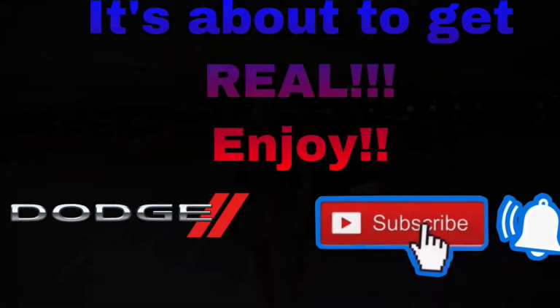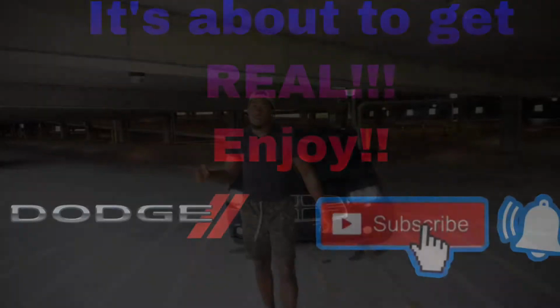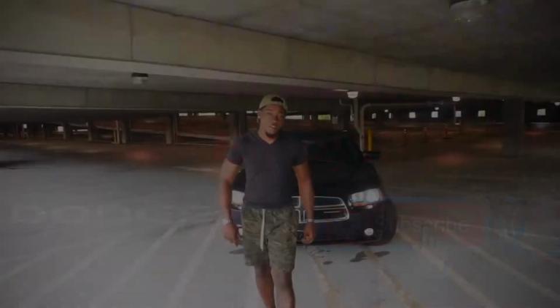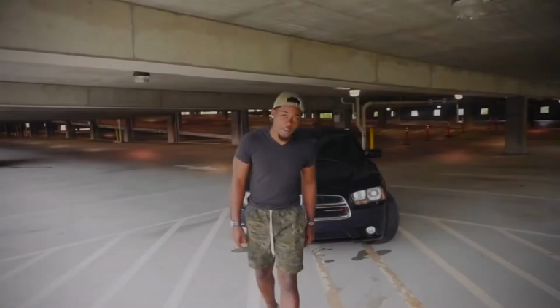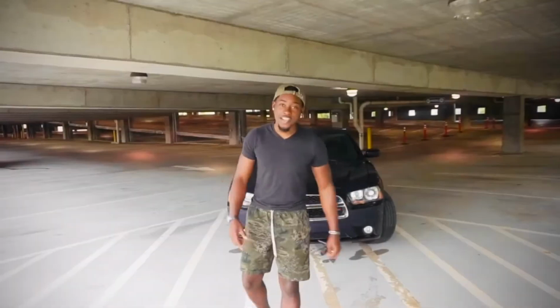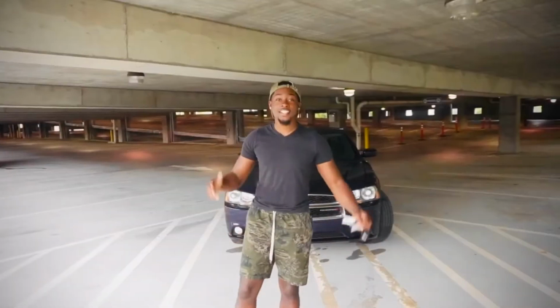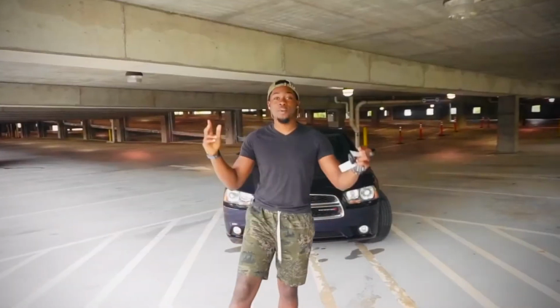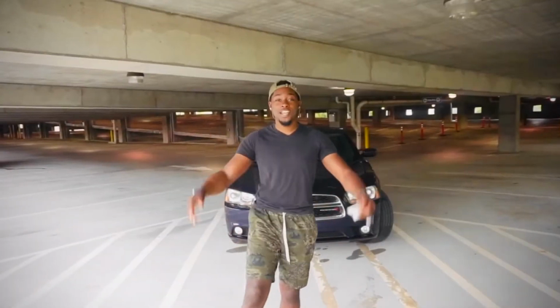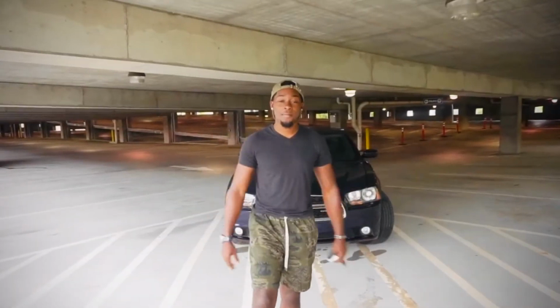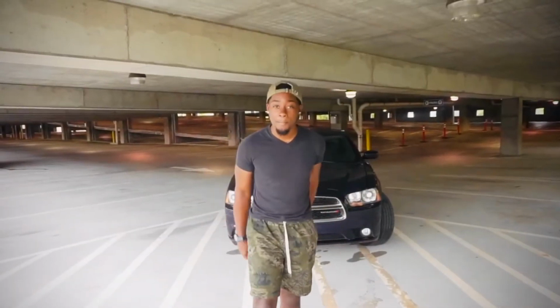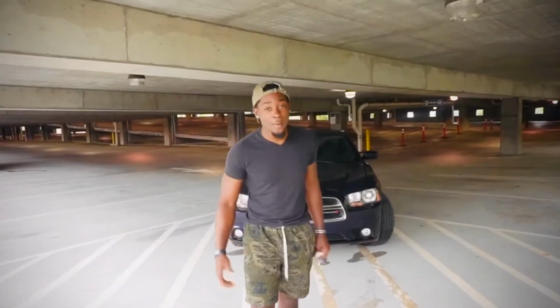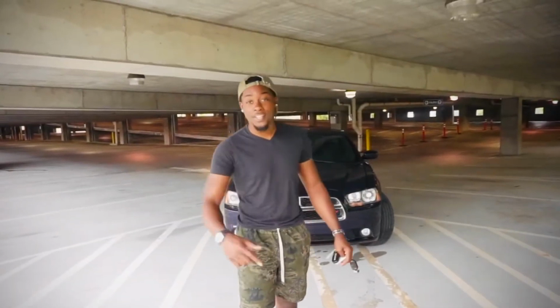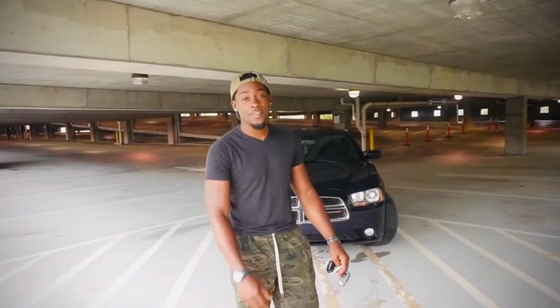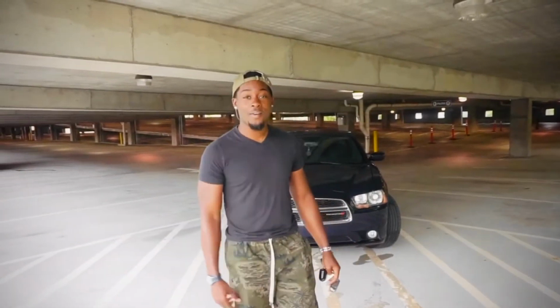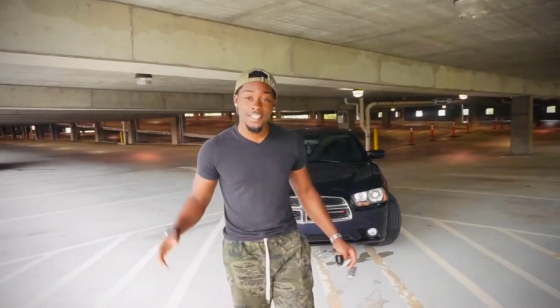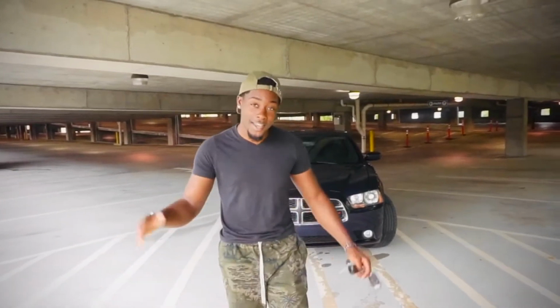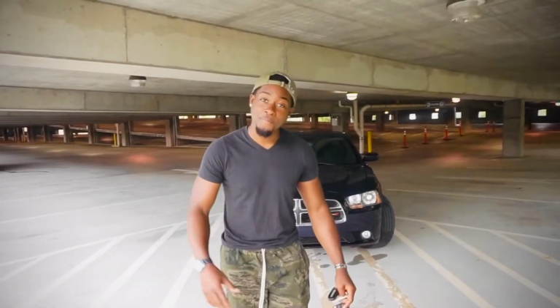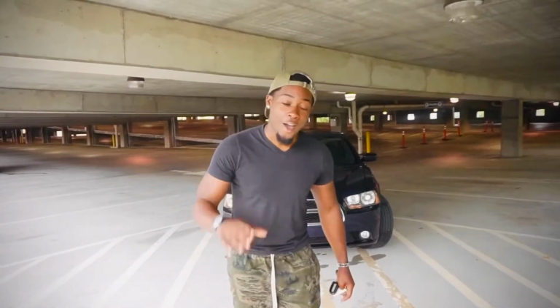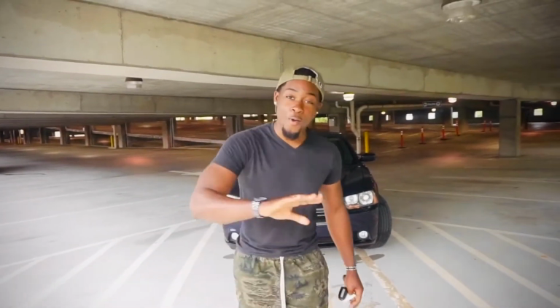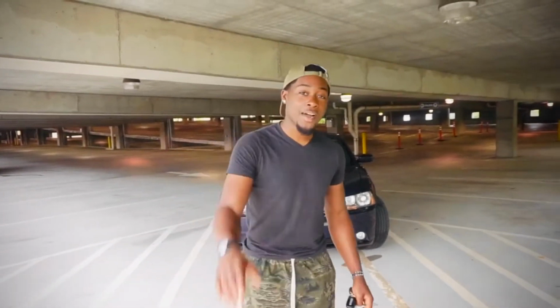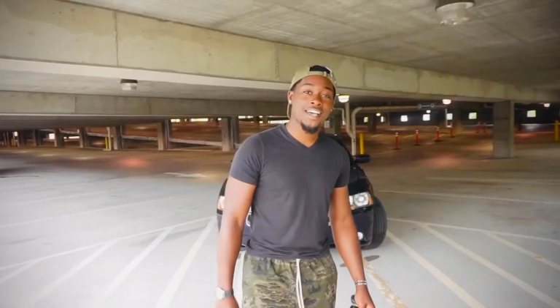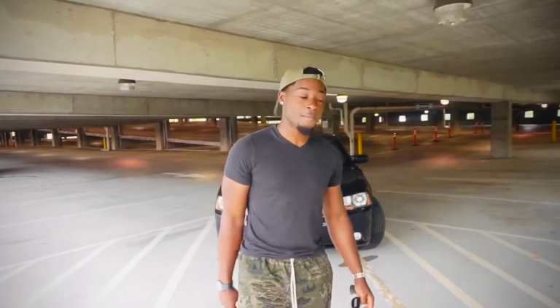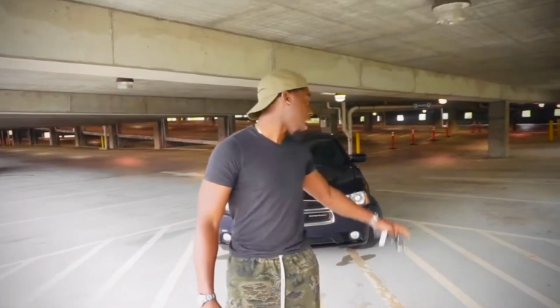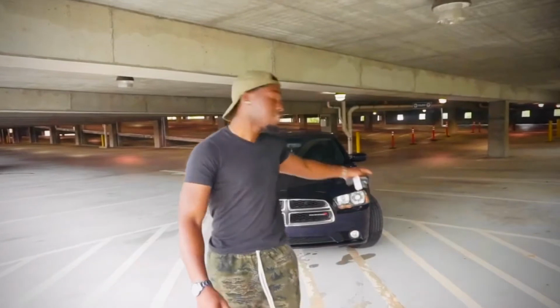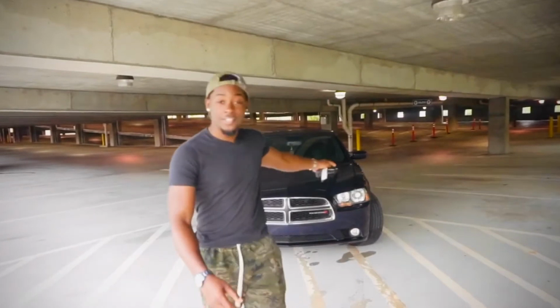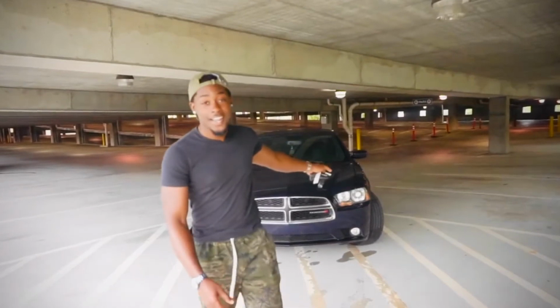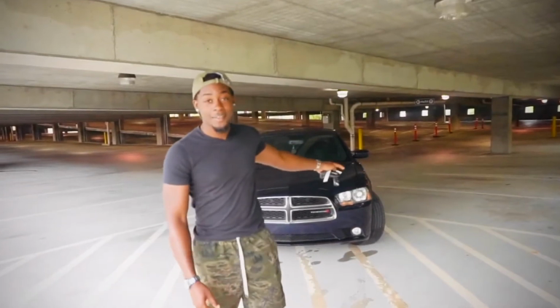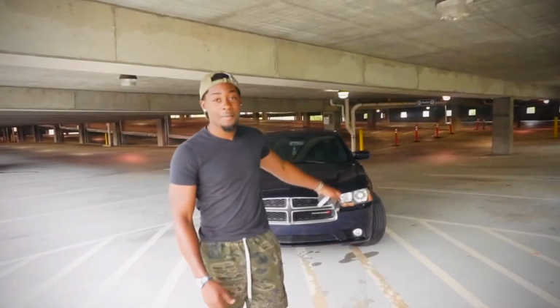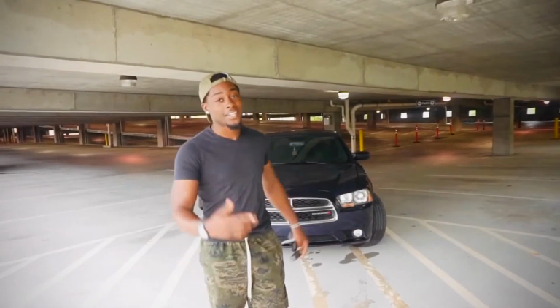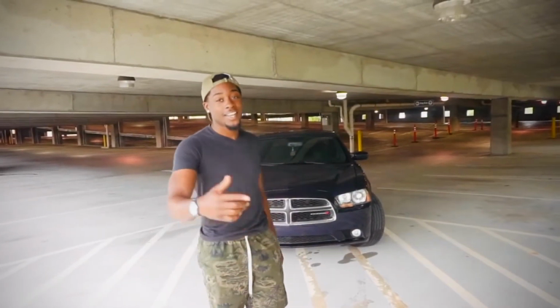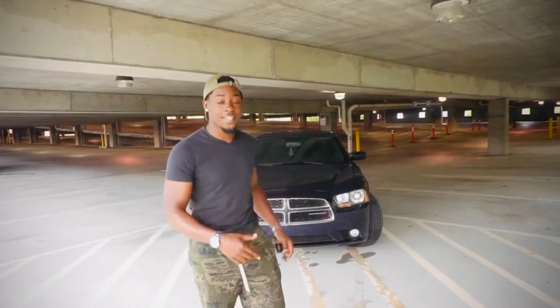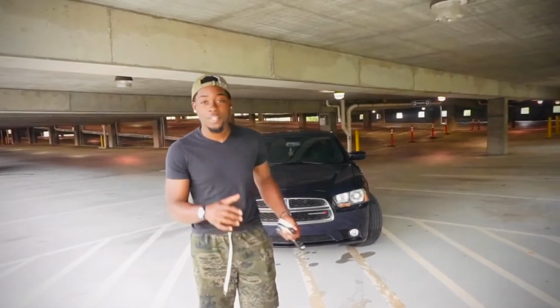What's going on guys, it's your boy Shaquille here back with another video. Today I already told y'all I got something coming and now y'all see it.